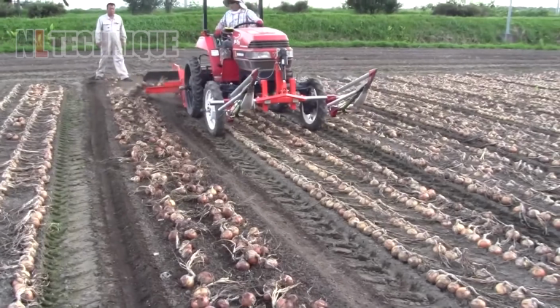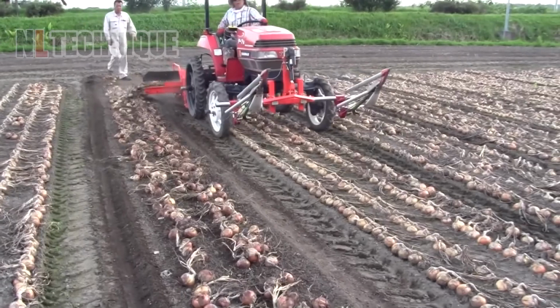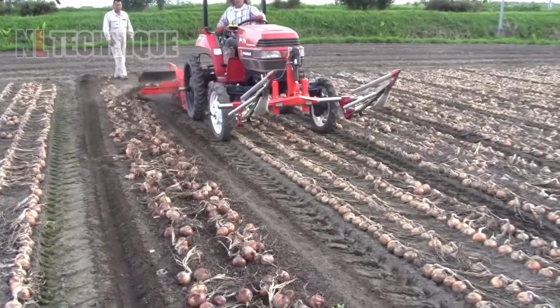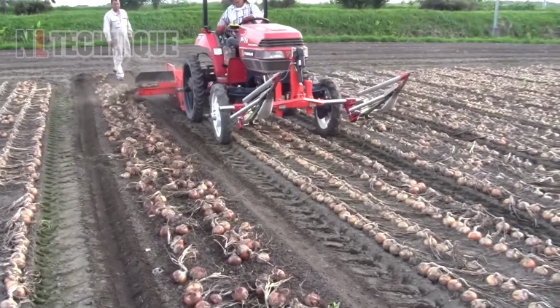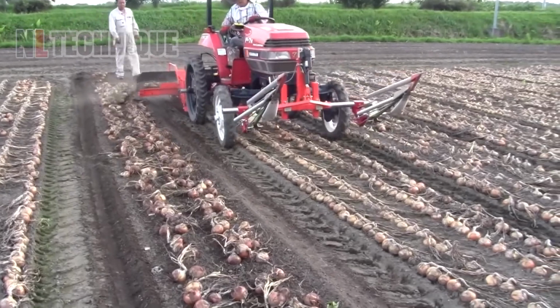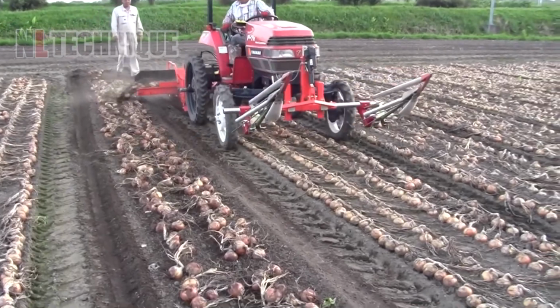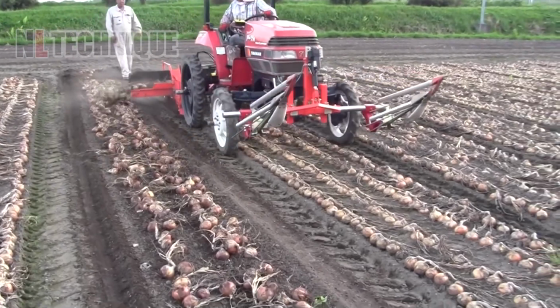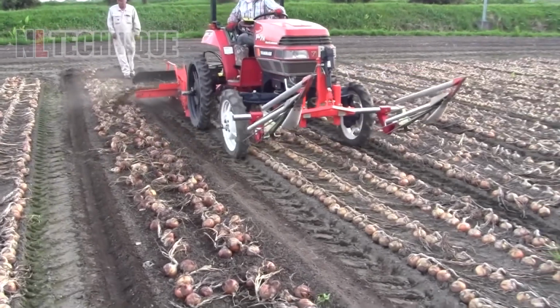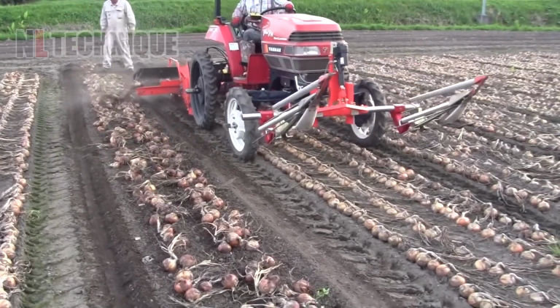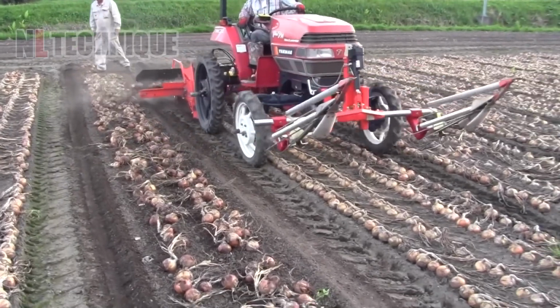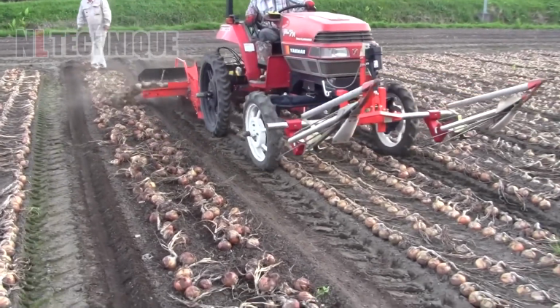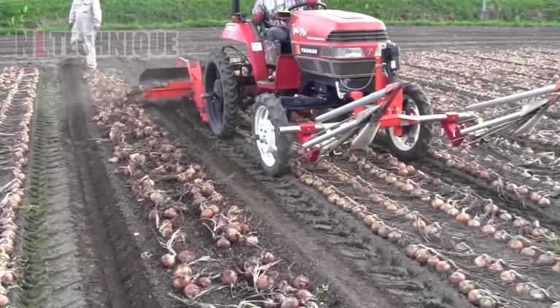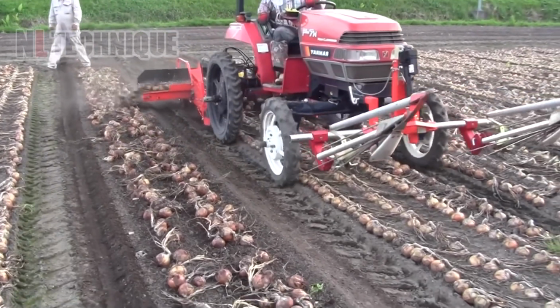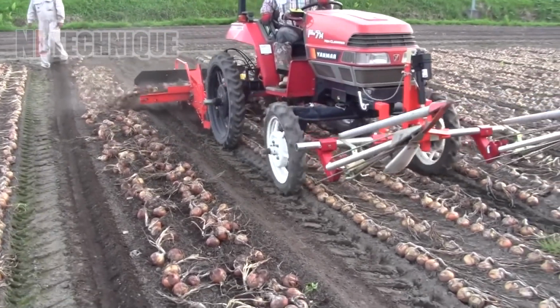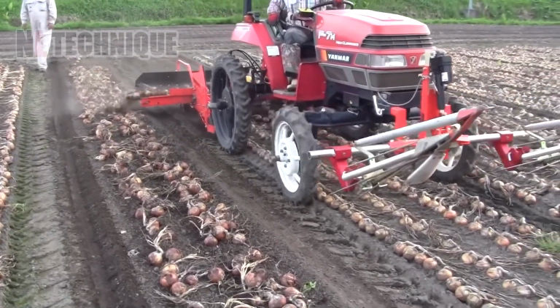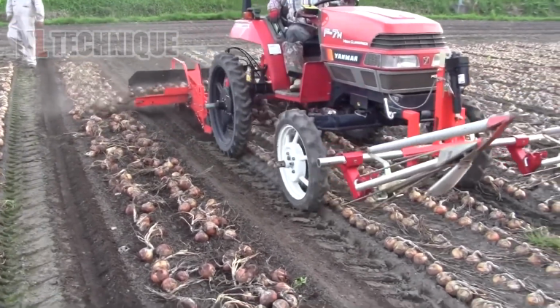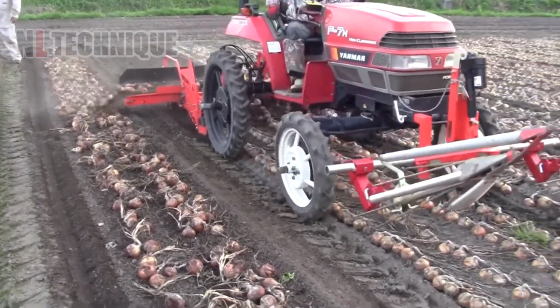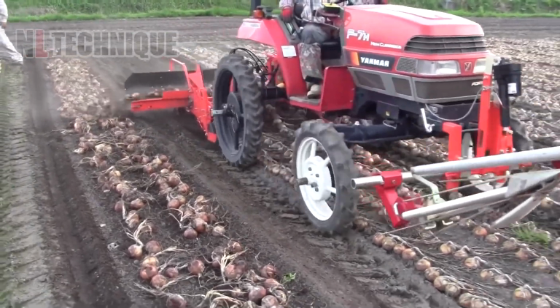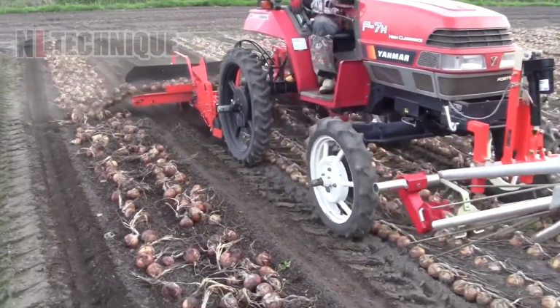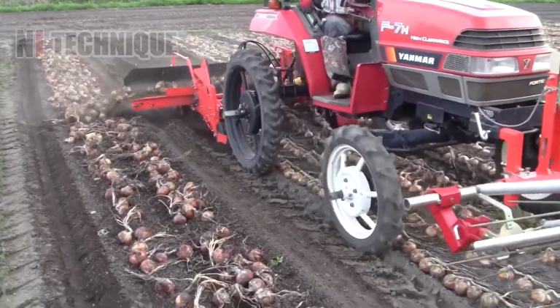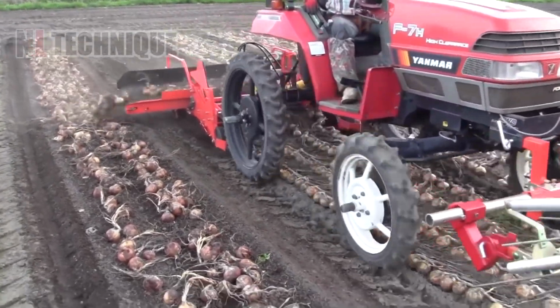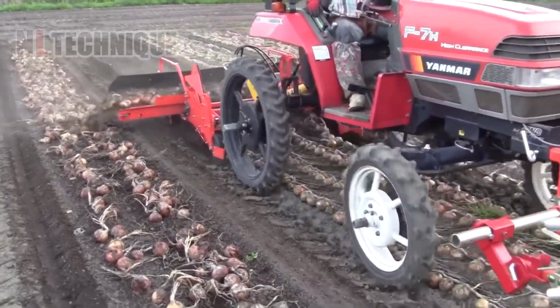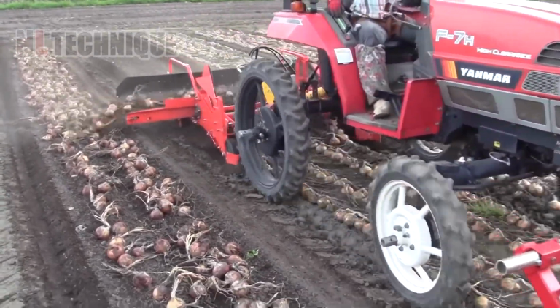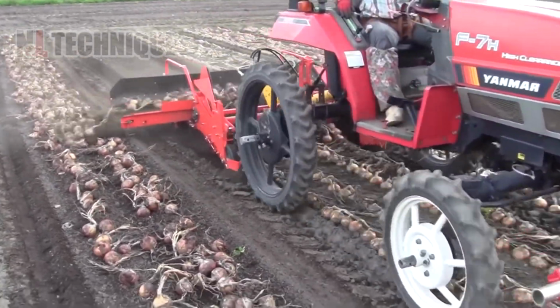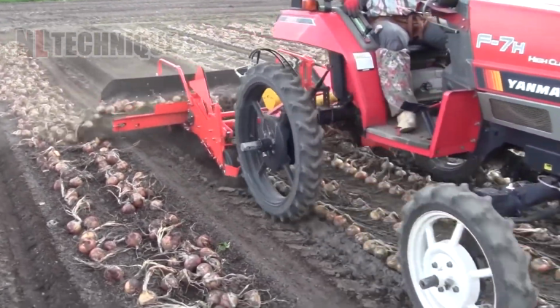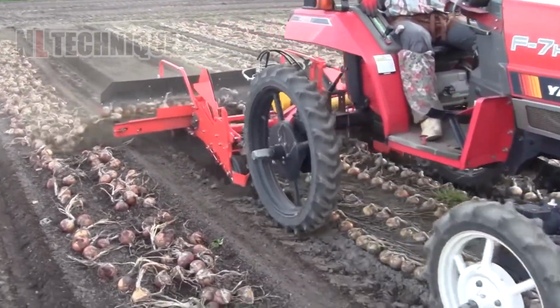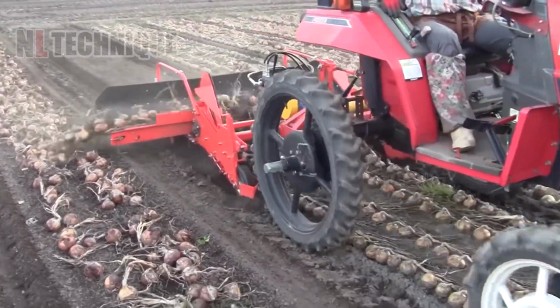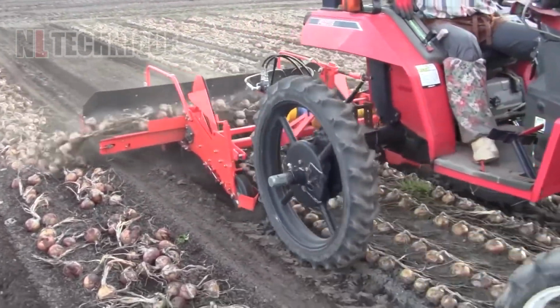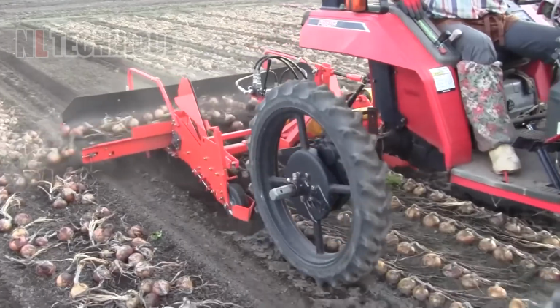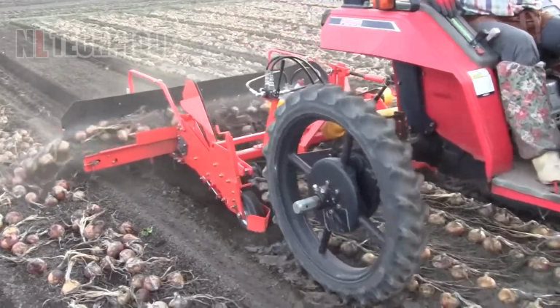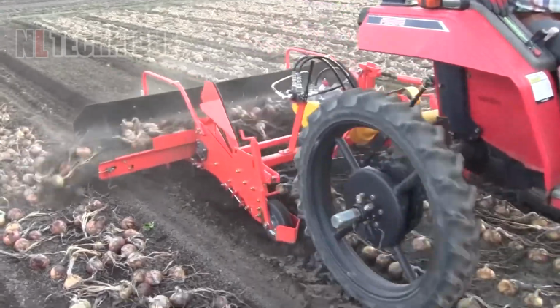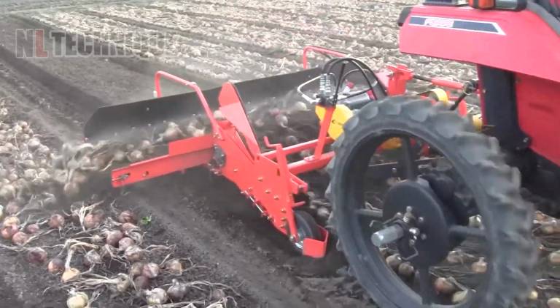Simple but smart and effective is what we can say of this onion digger in Japan.